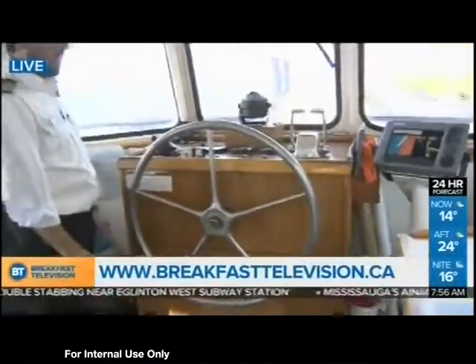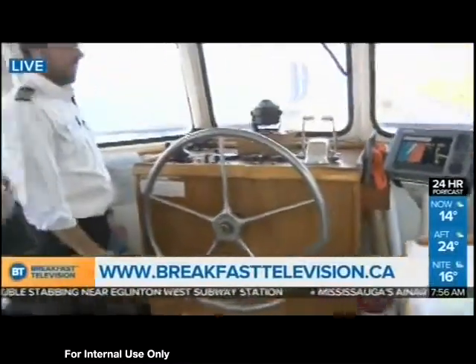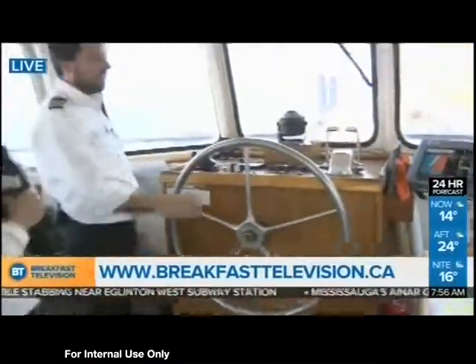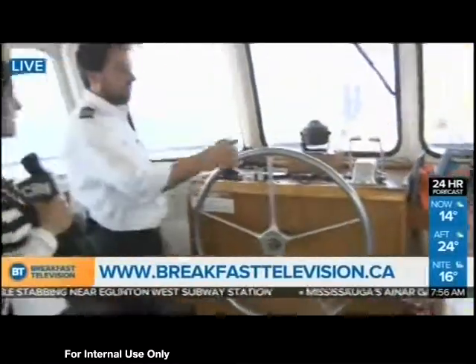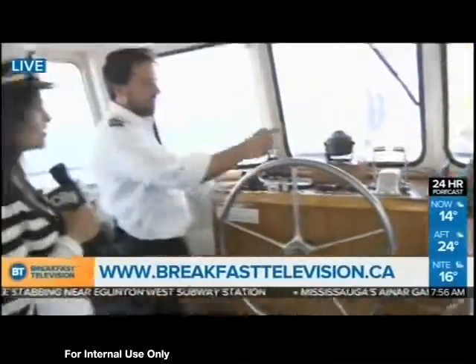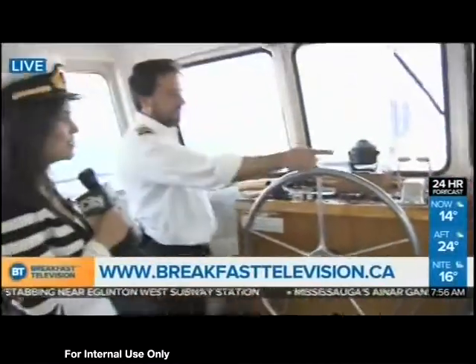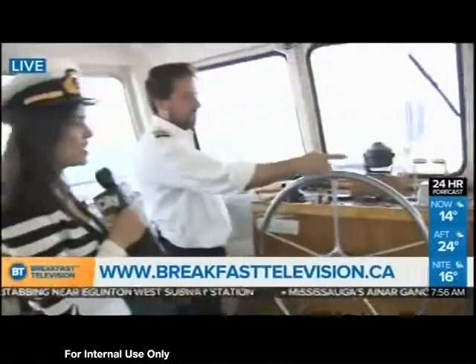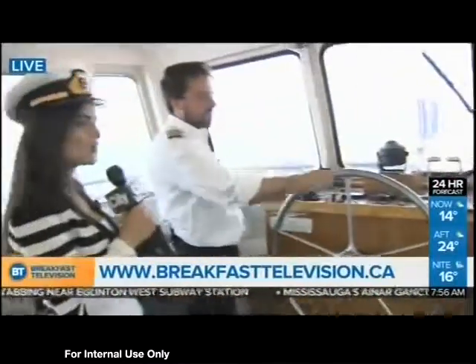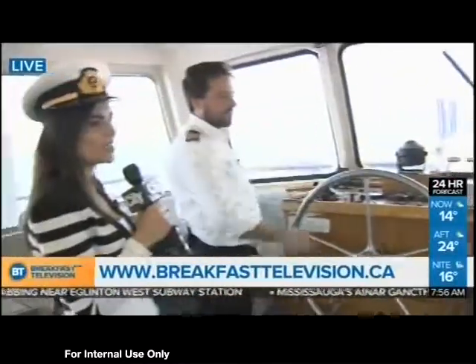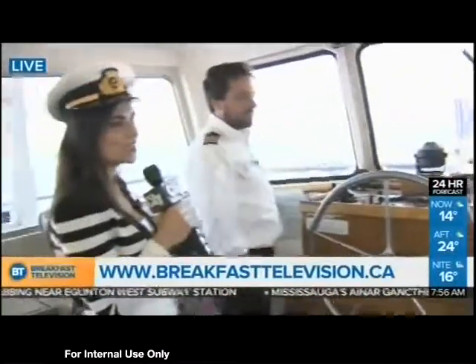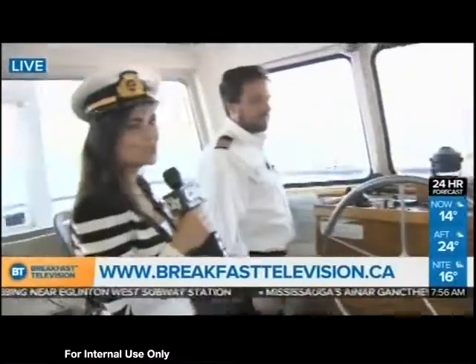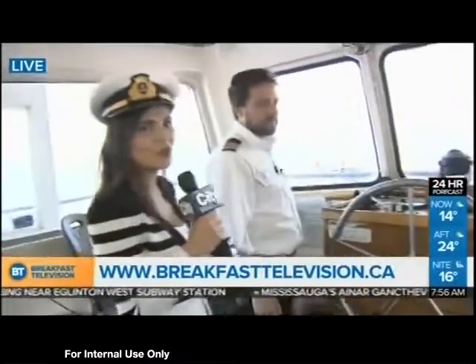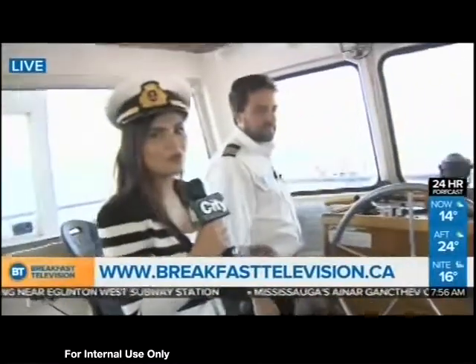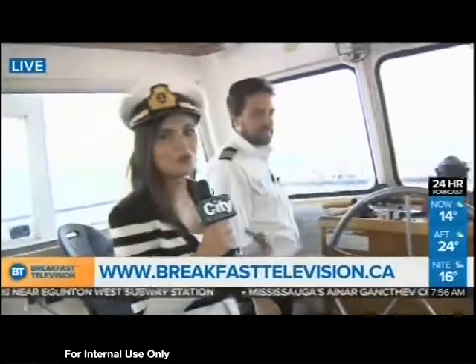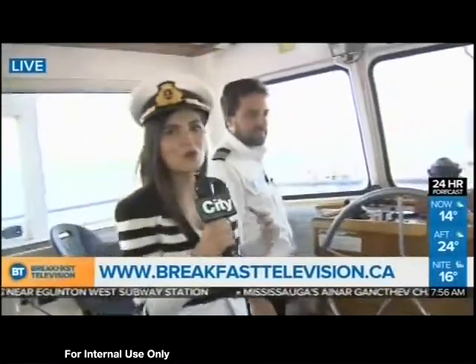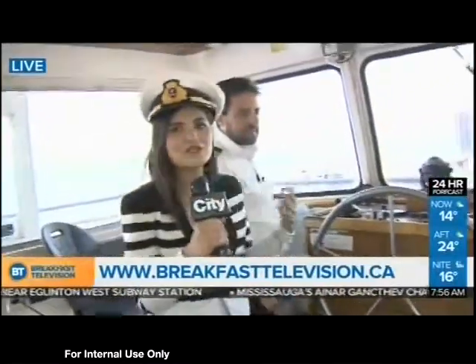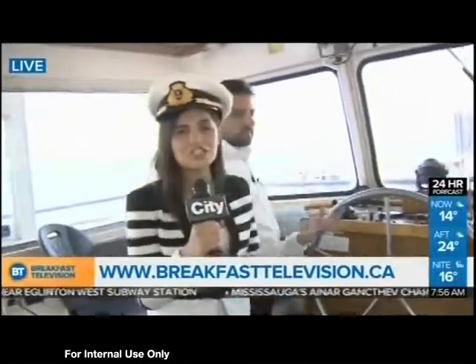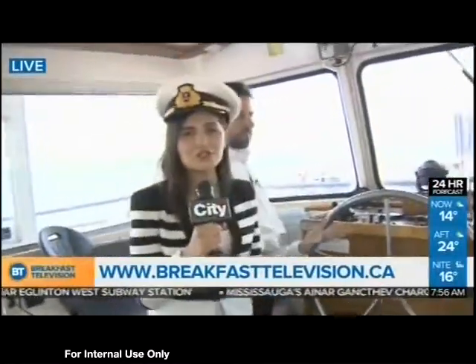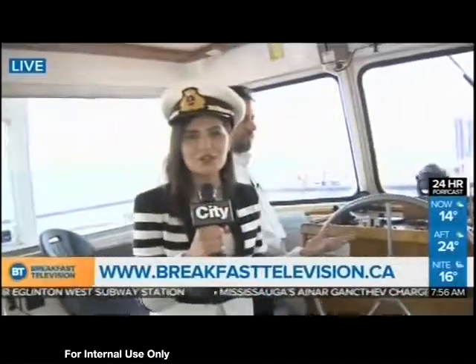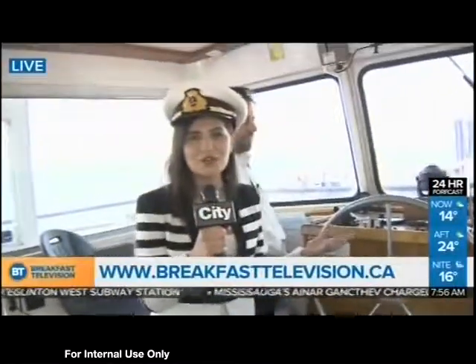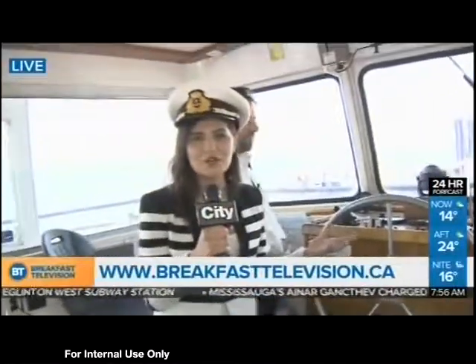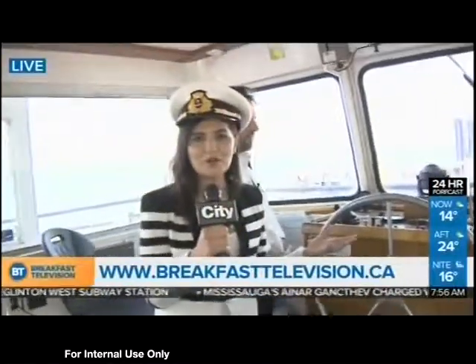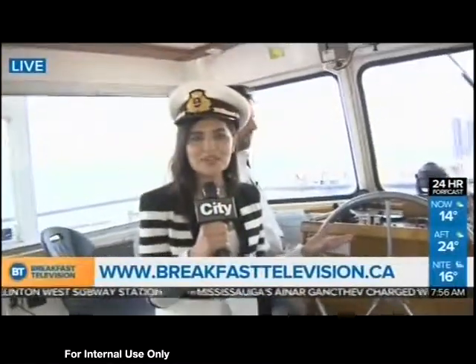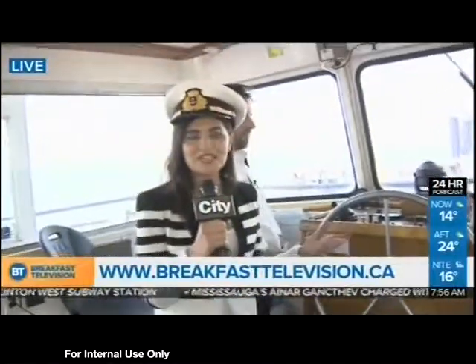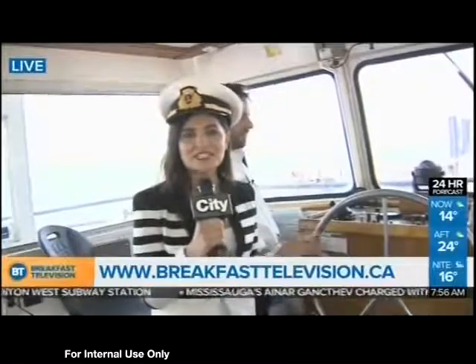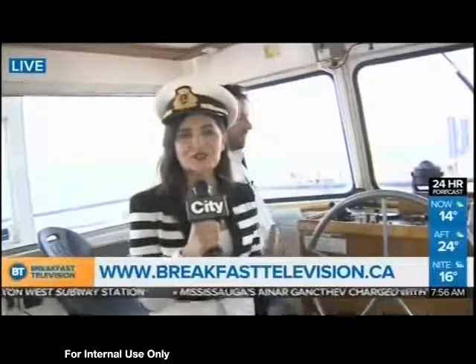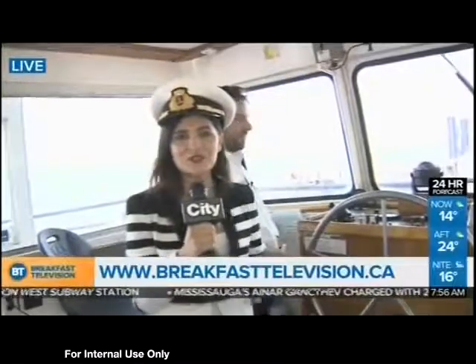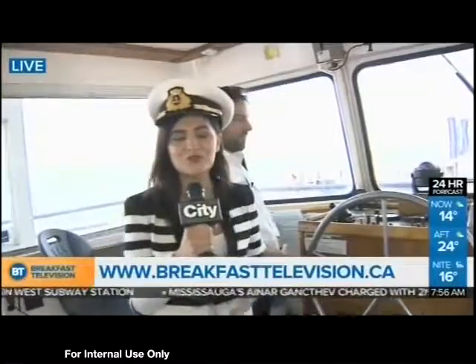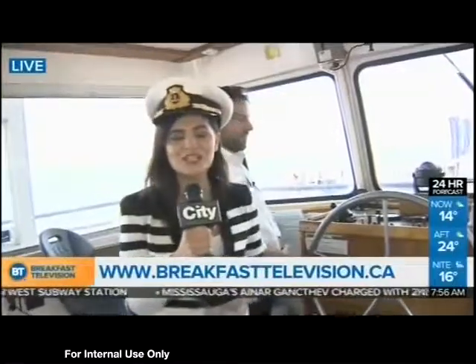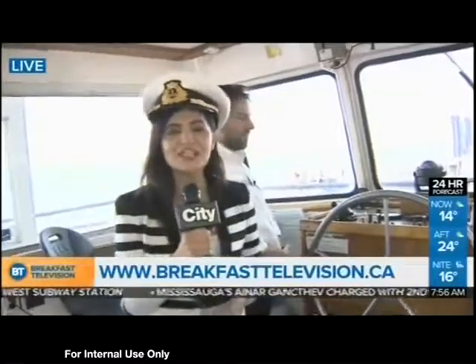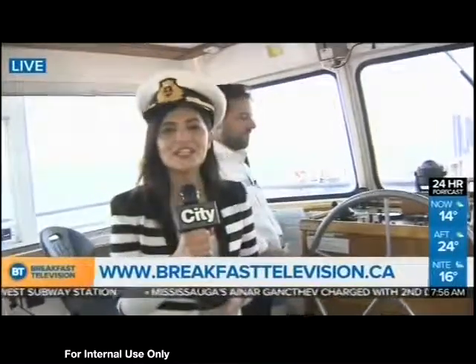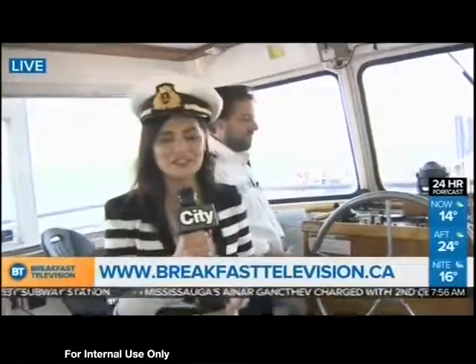Coming up, we're going to go through more of the history of Mariposa and its 31 years.